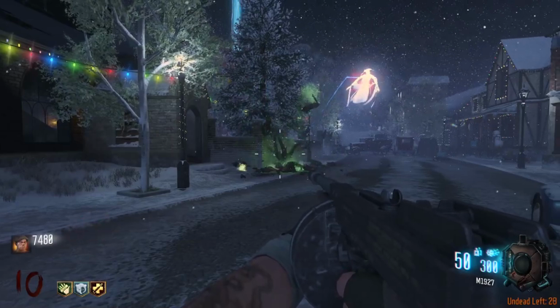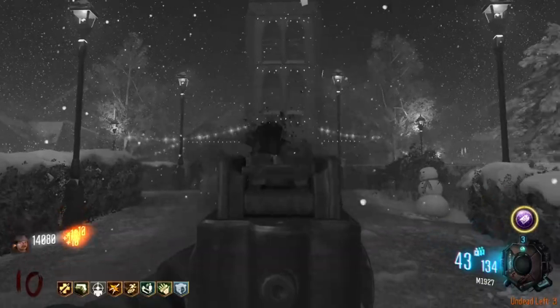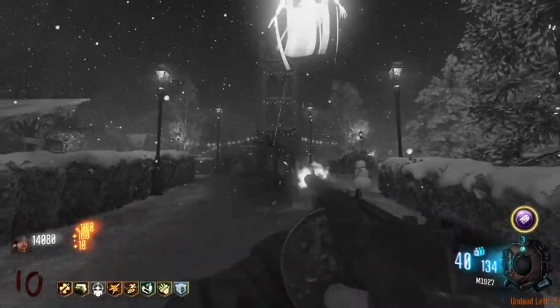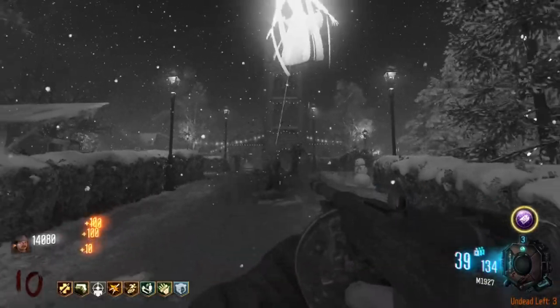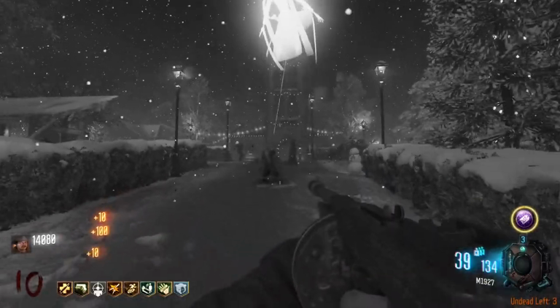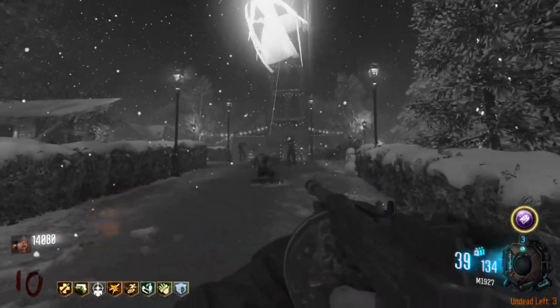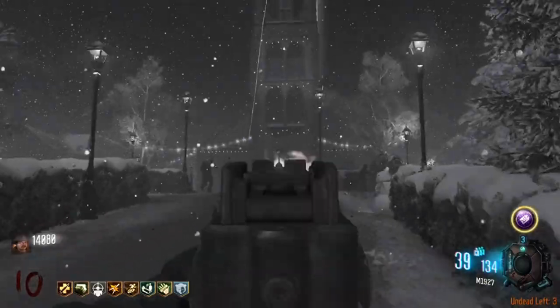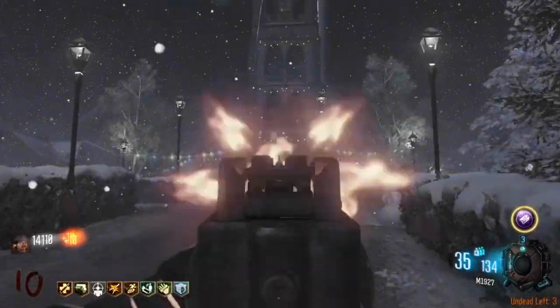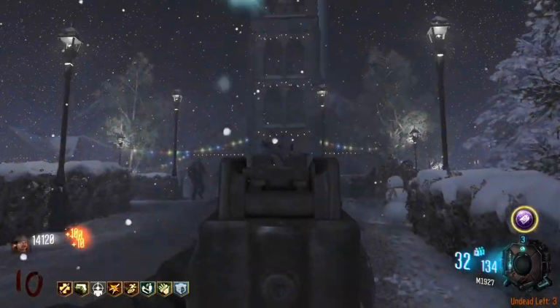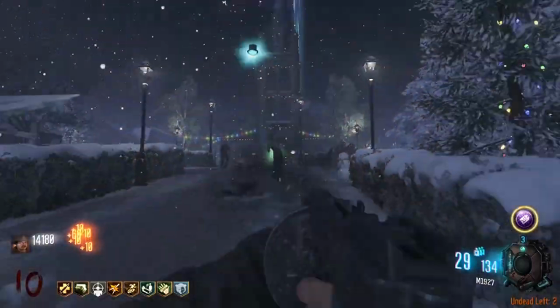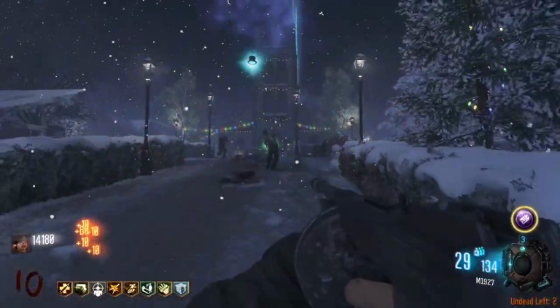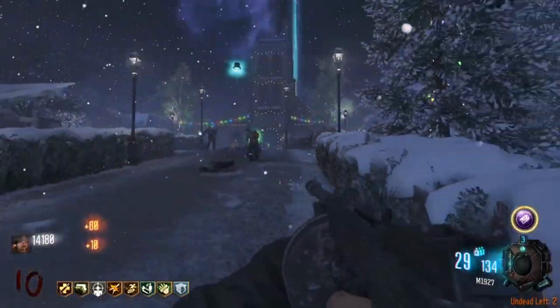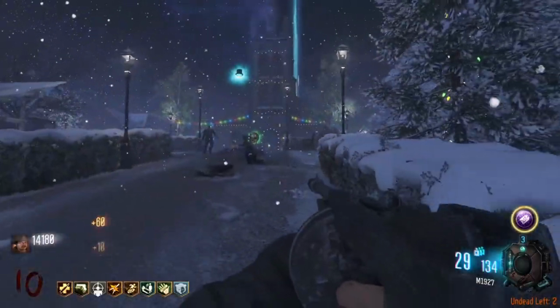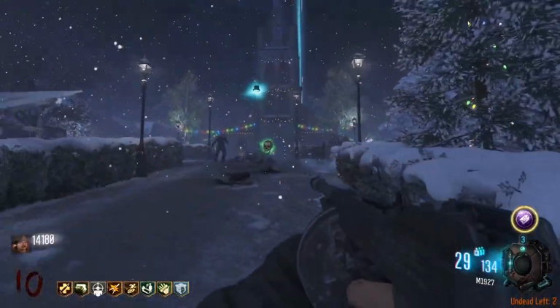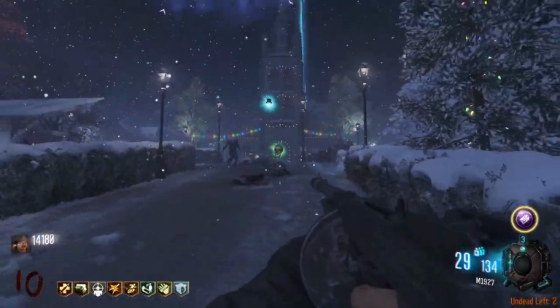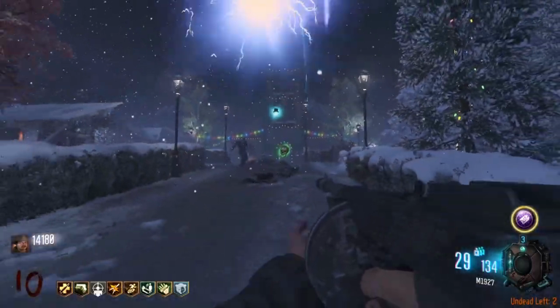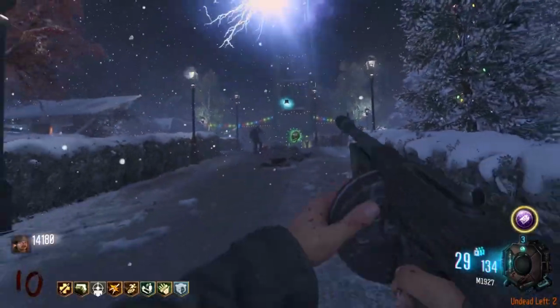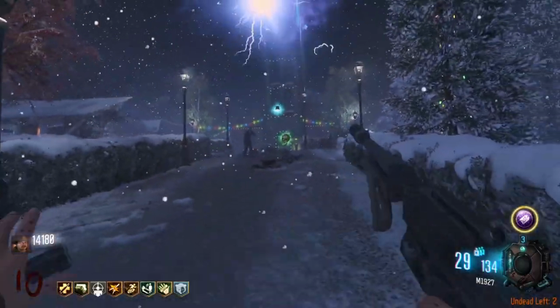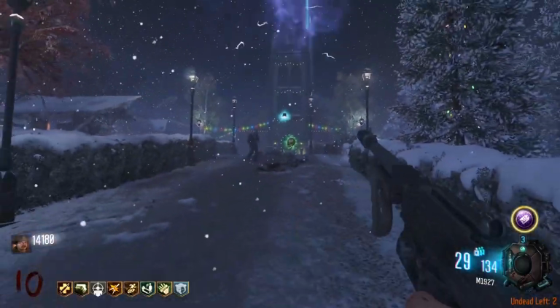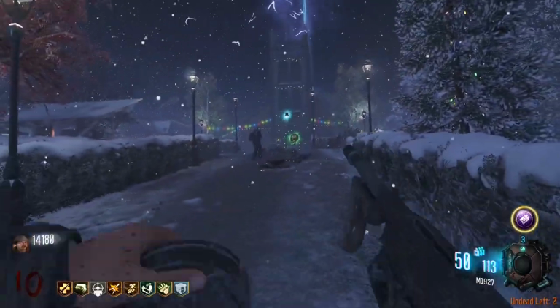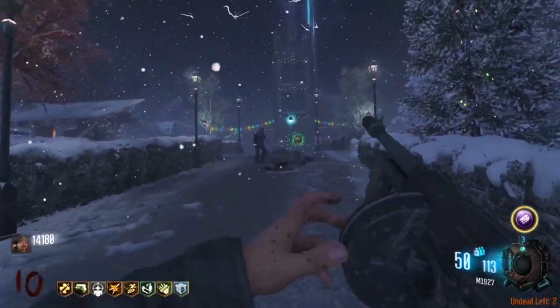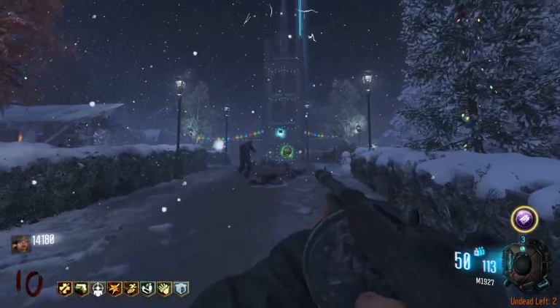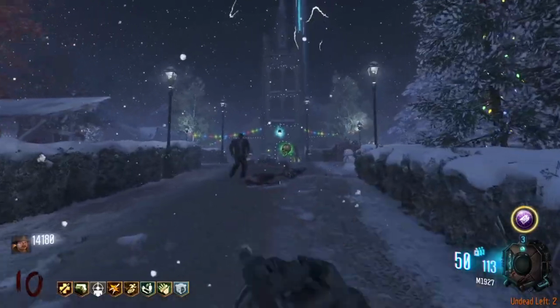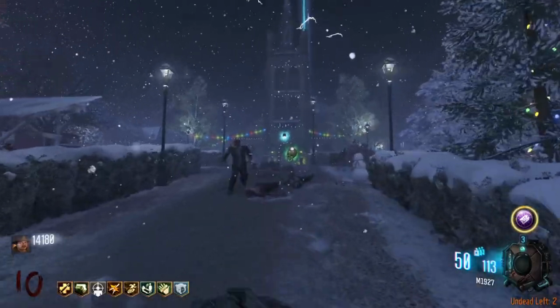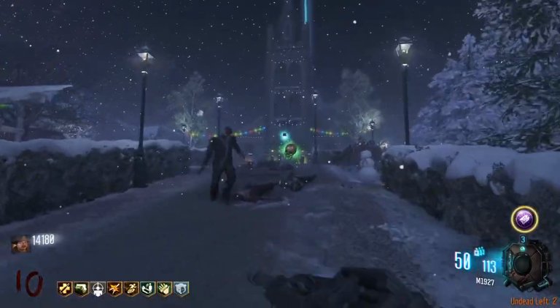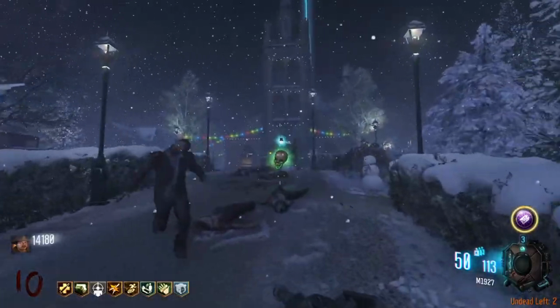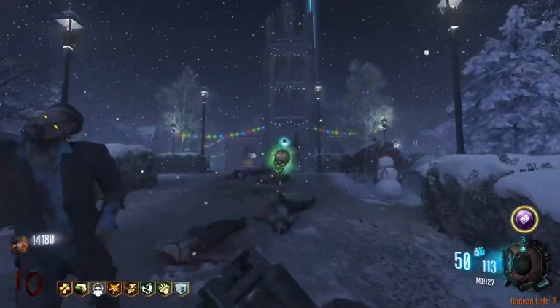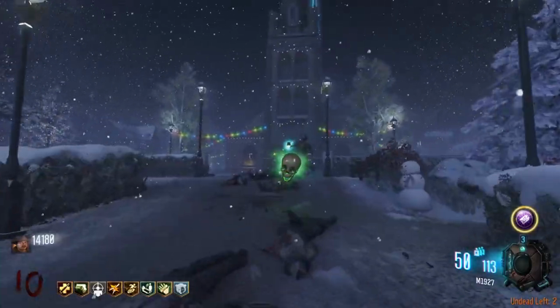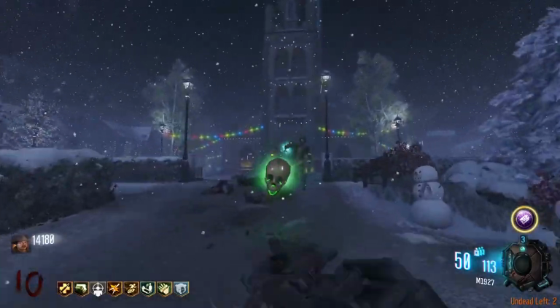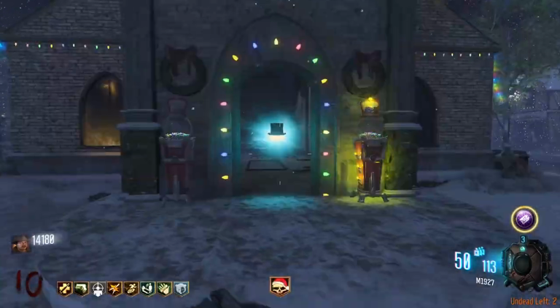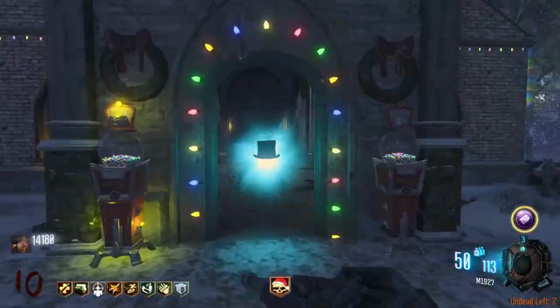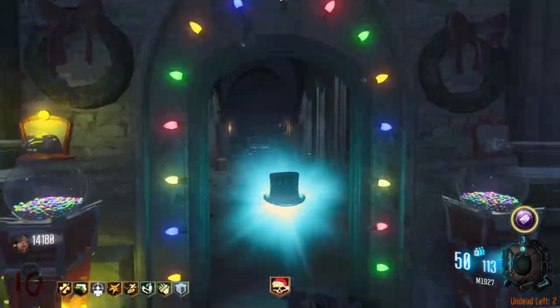Once you've collected enough souls, a top hat will spawn and fly towards the entrance of the church. Pick it up.